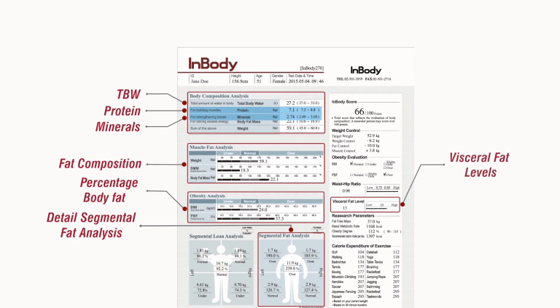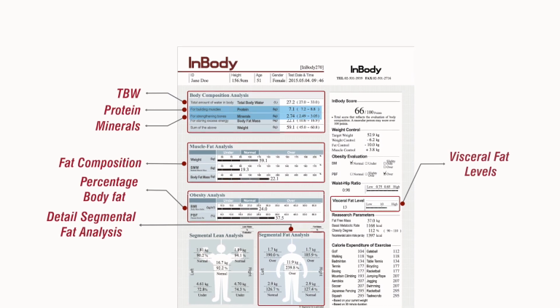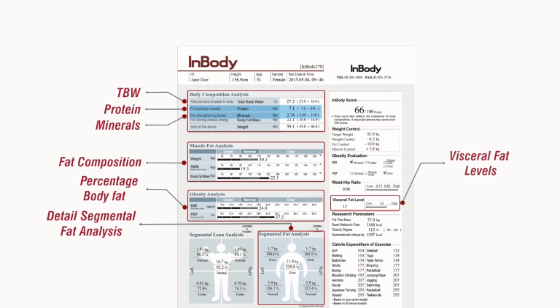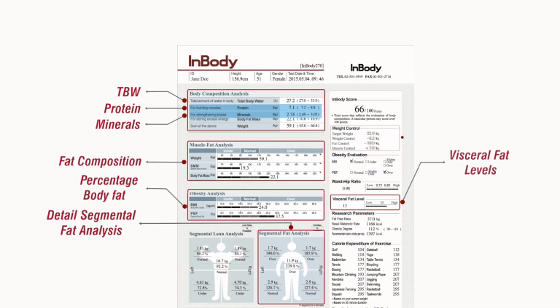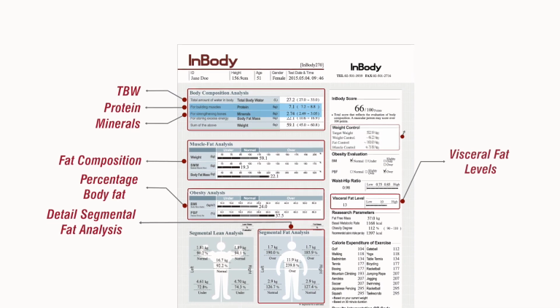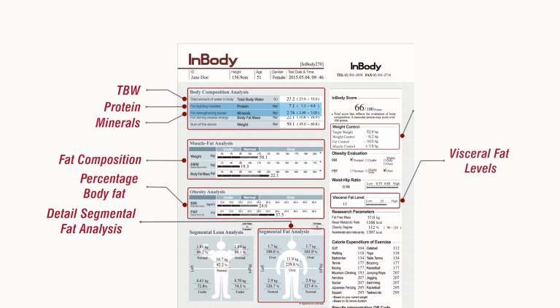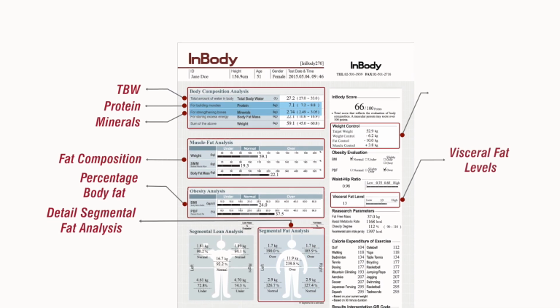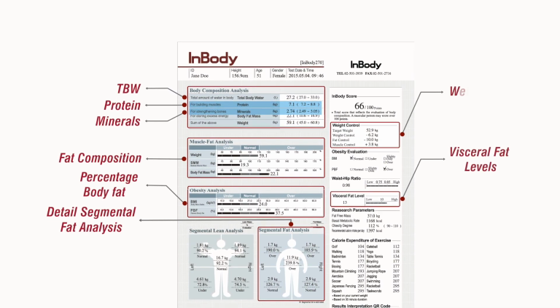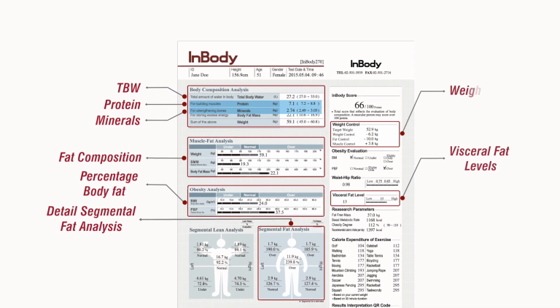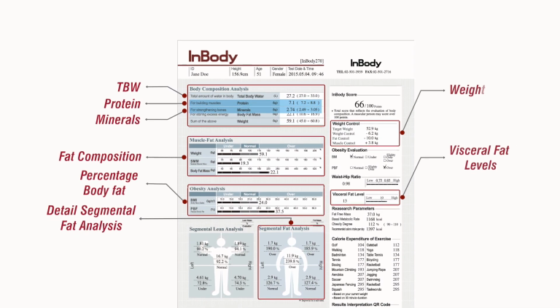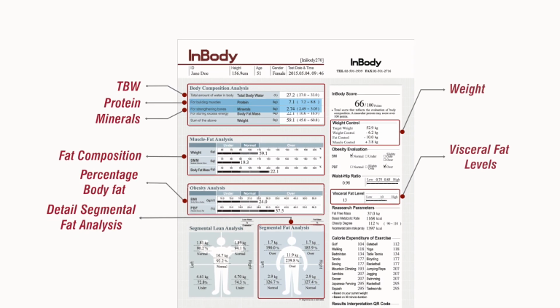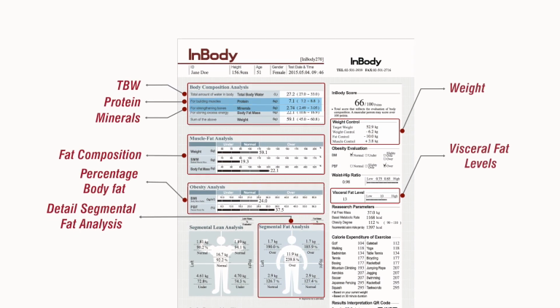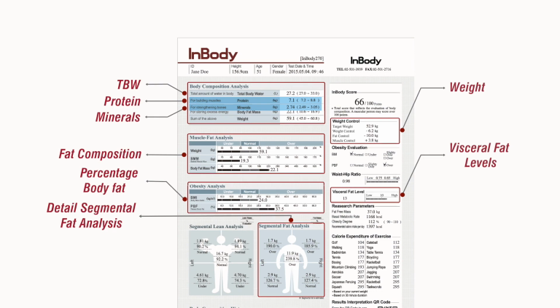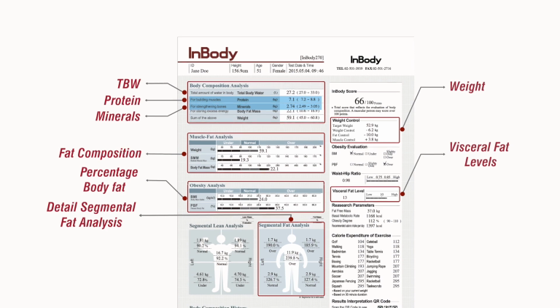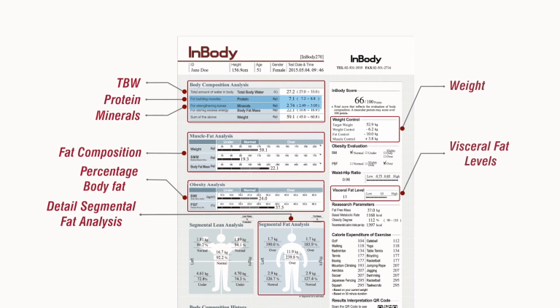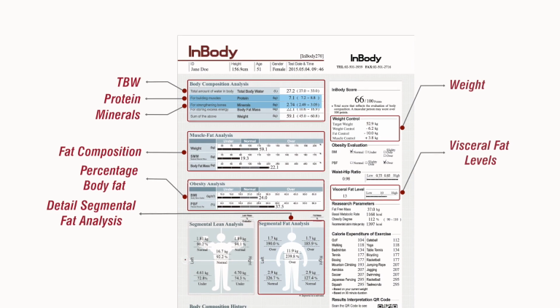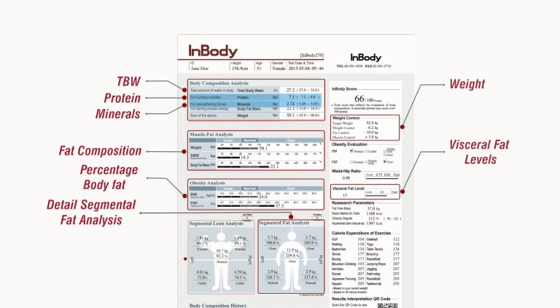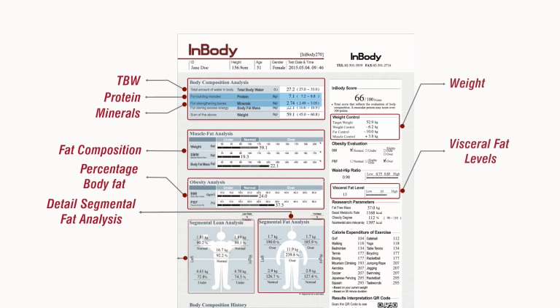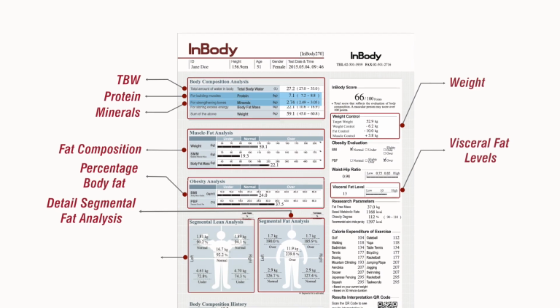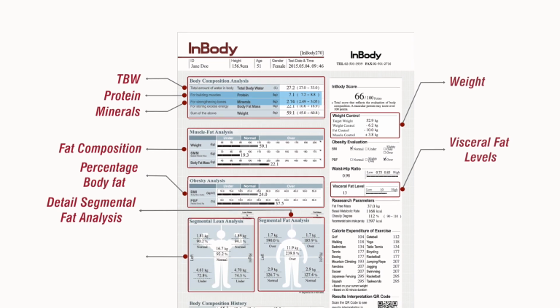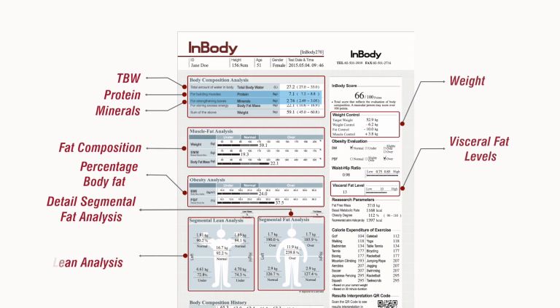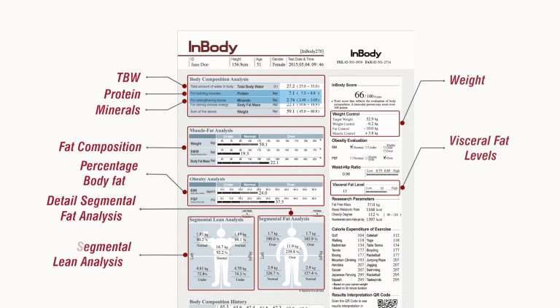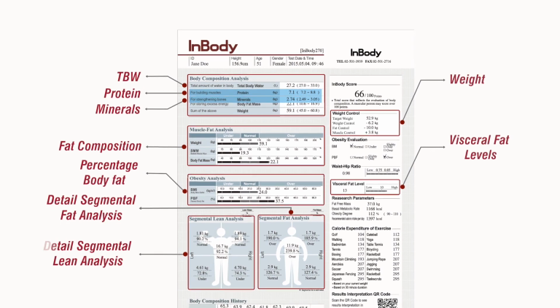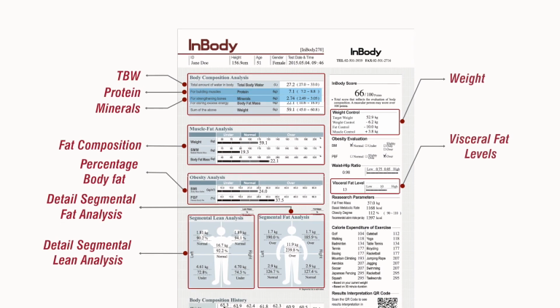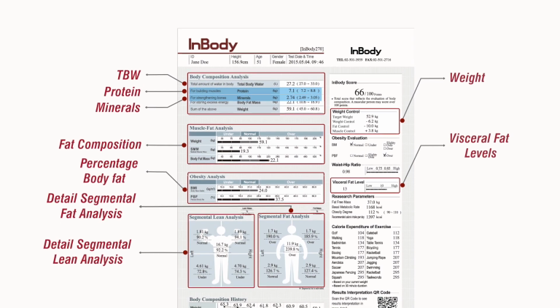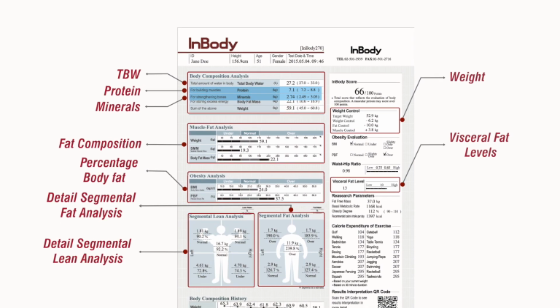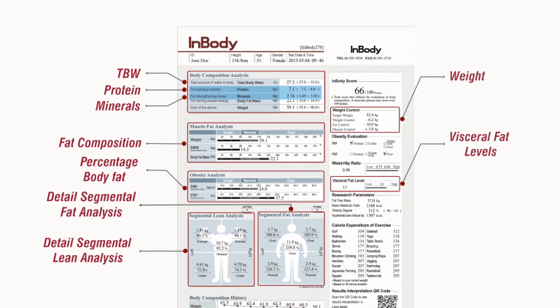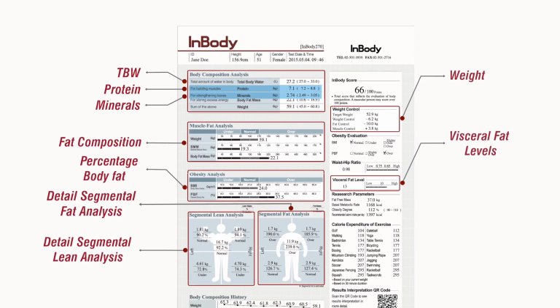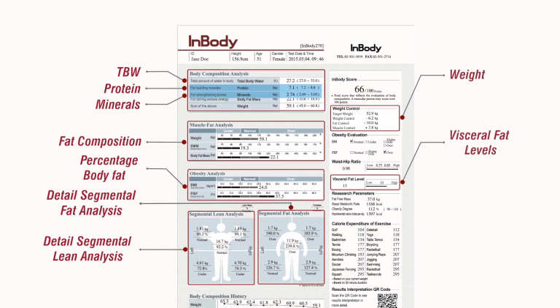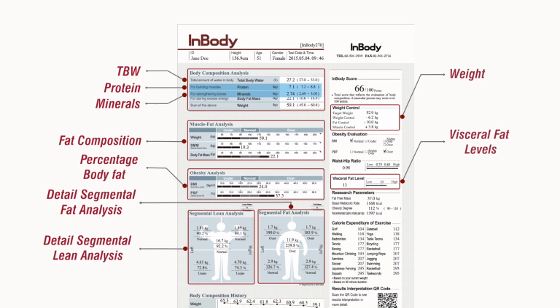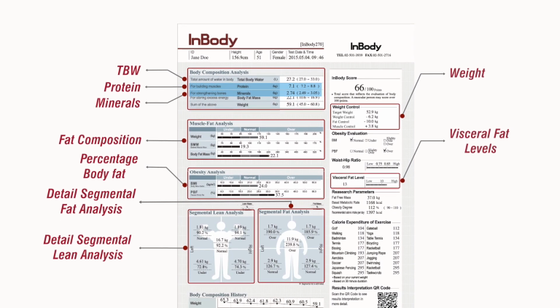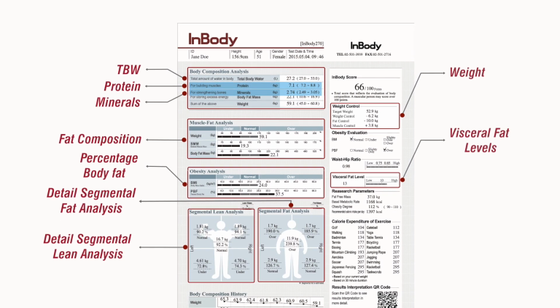It assesses your weight closely, focuses on the musculature and gives you a detailed segment-wise analysis of your lean mass.